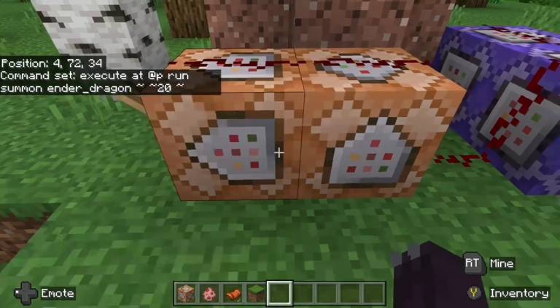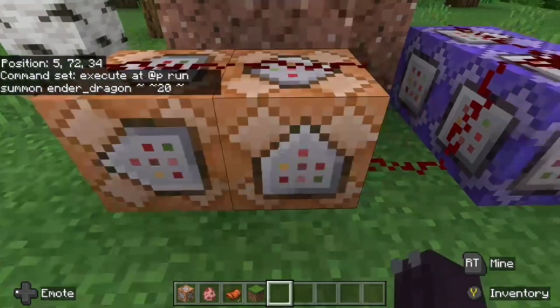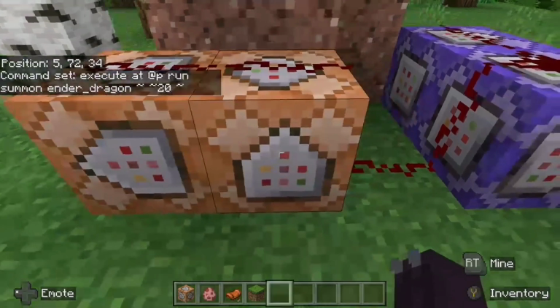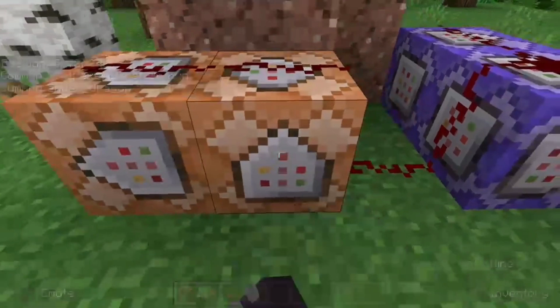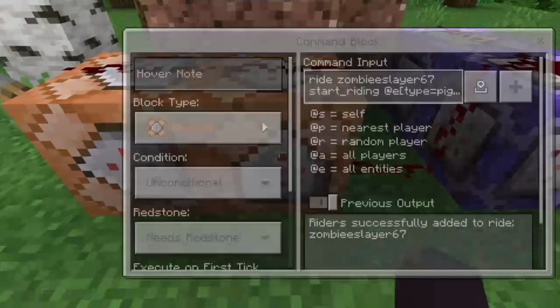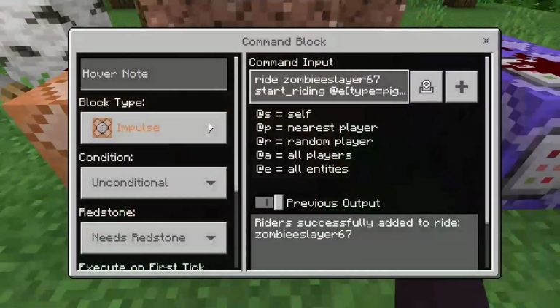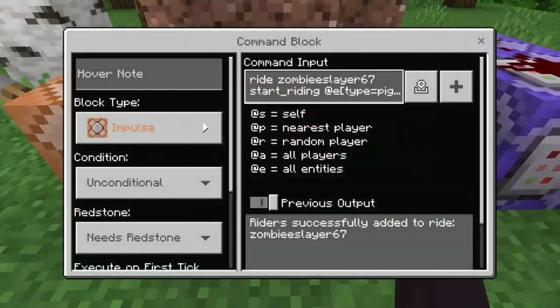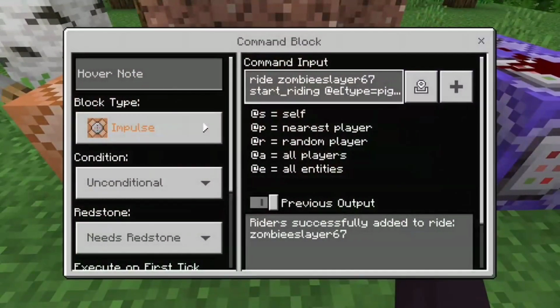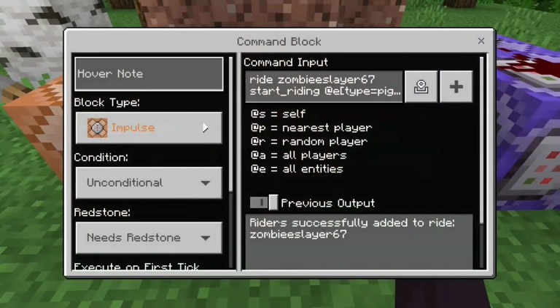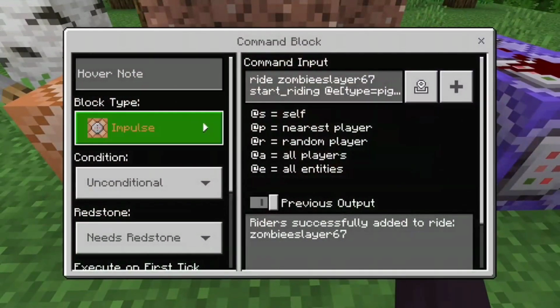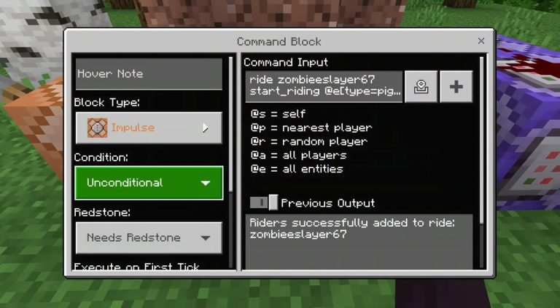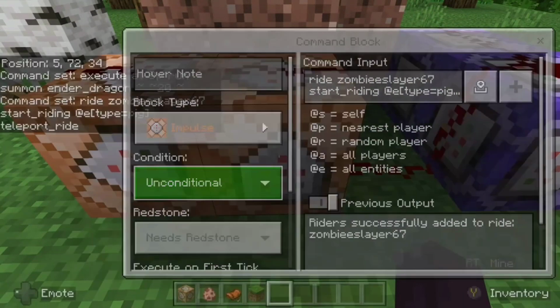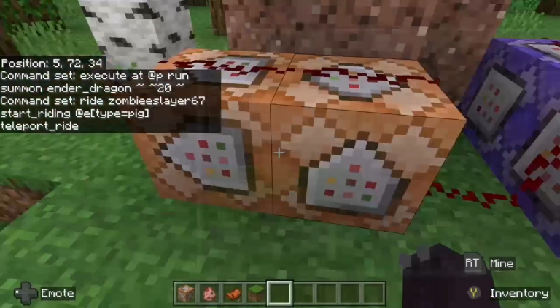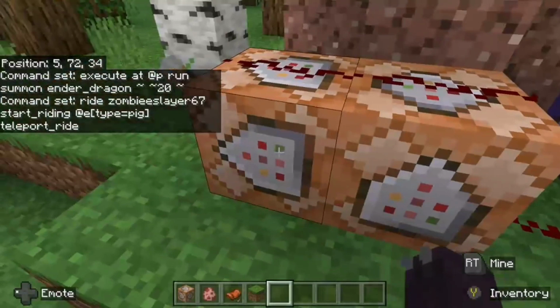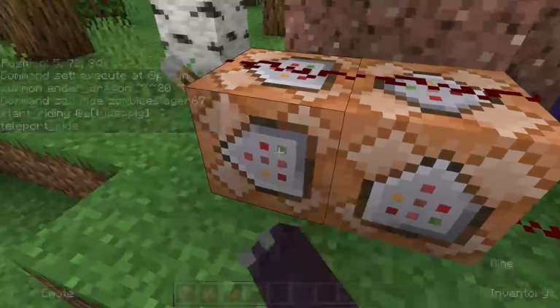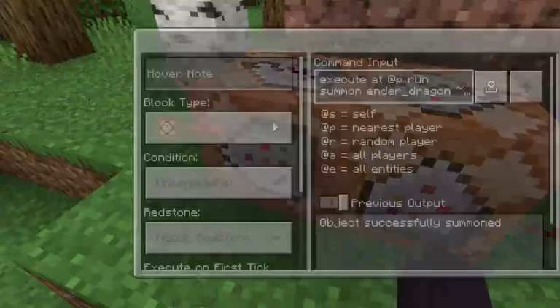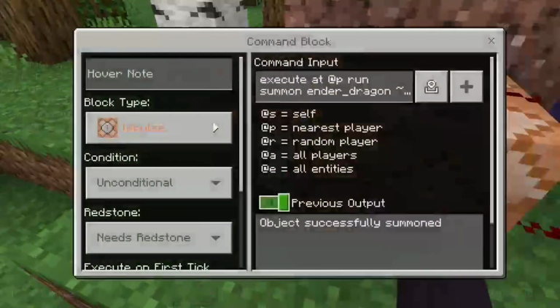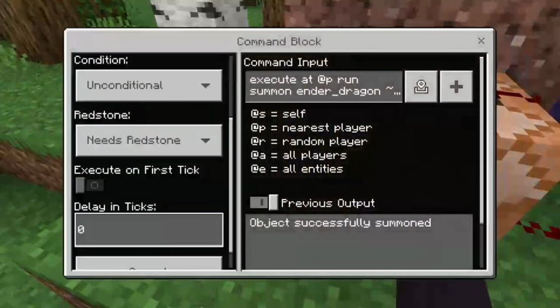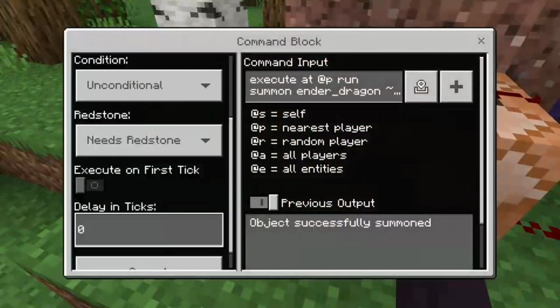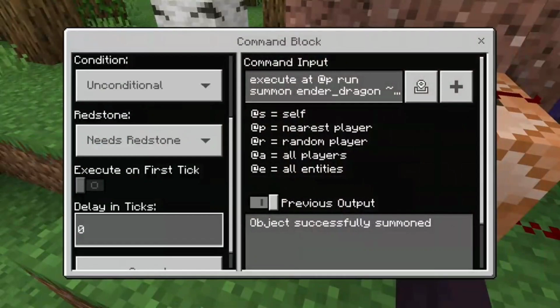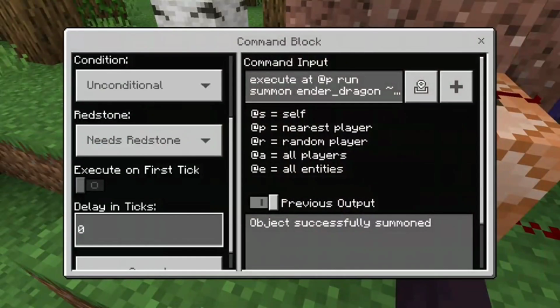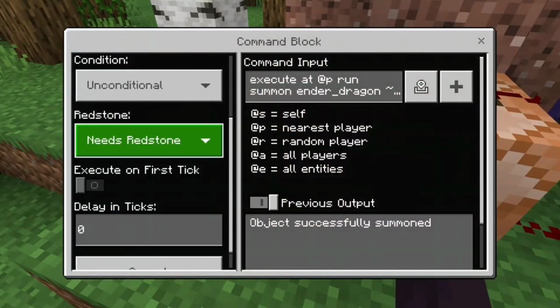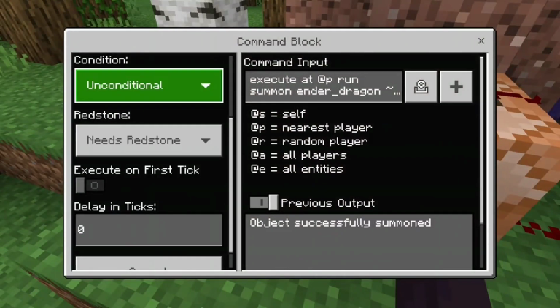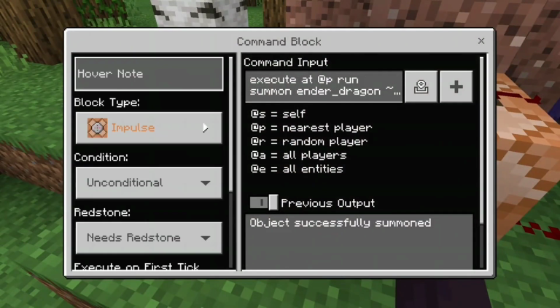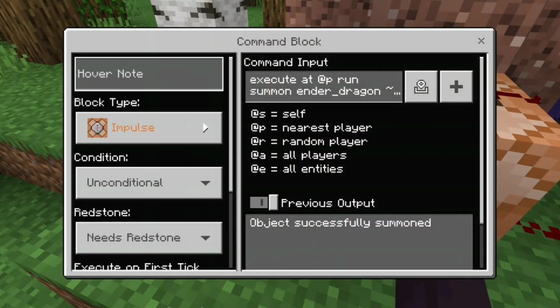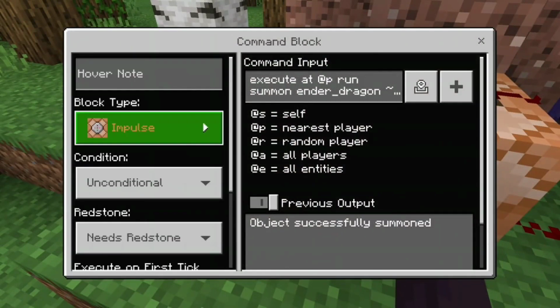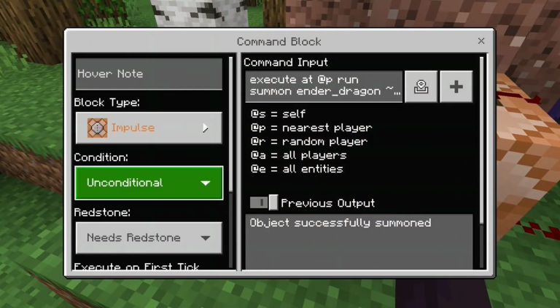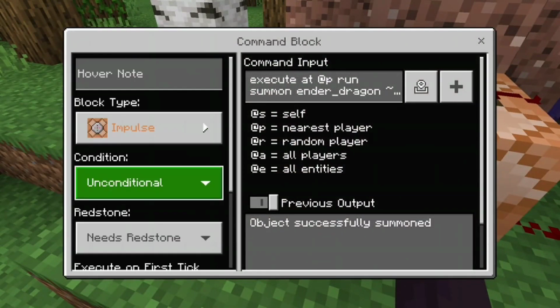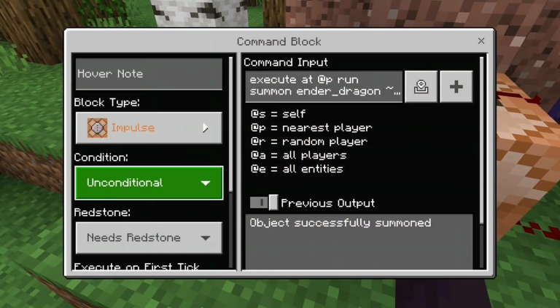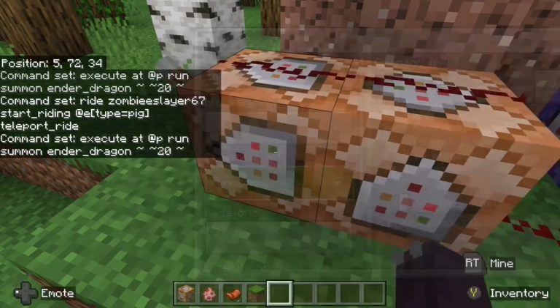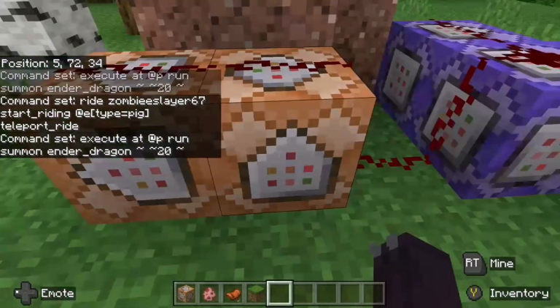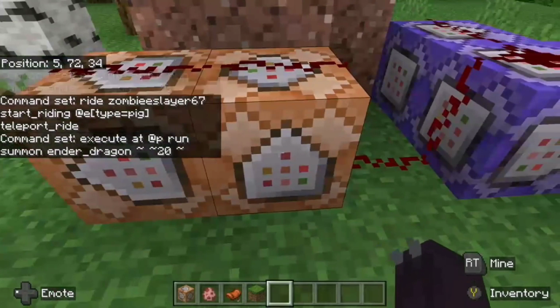Then this second command block — and by the way, these are both impulse, needs redstone, unconditional.